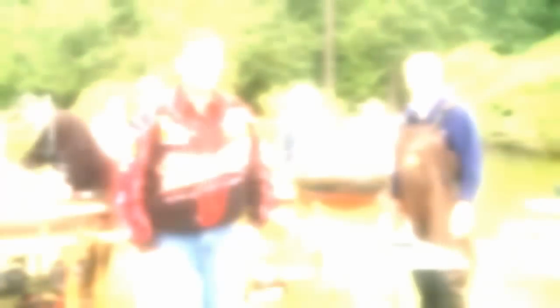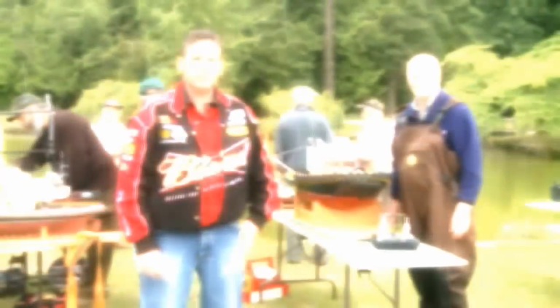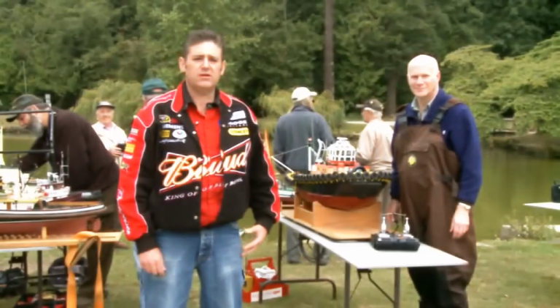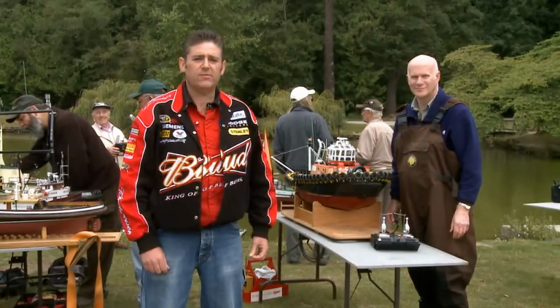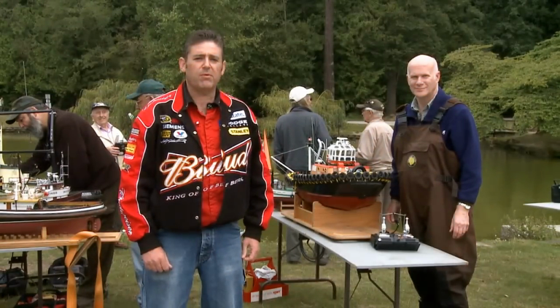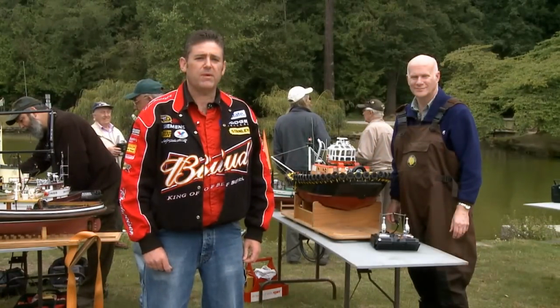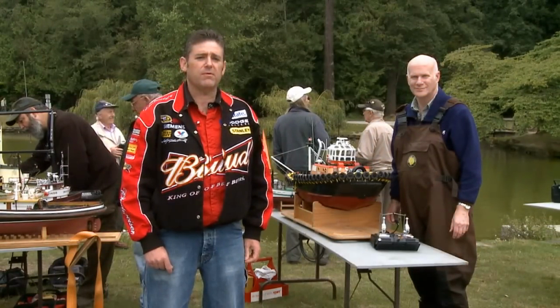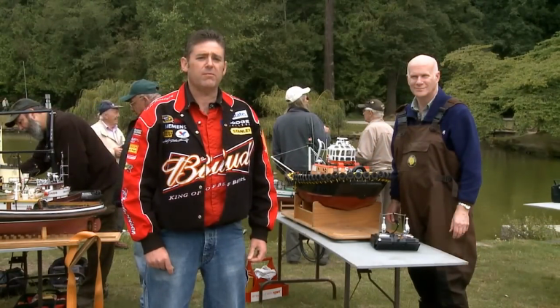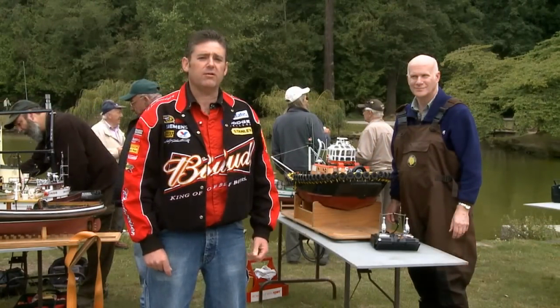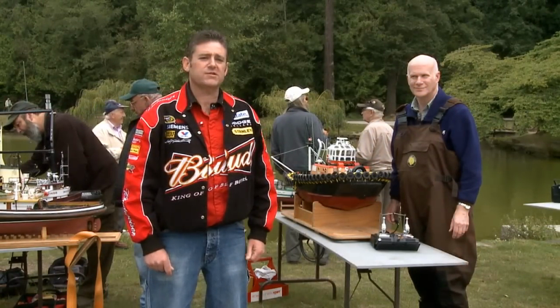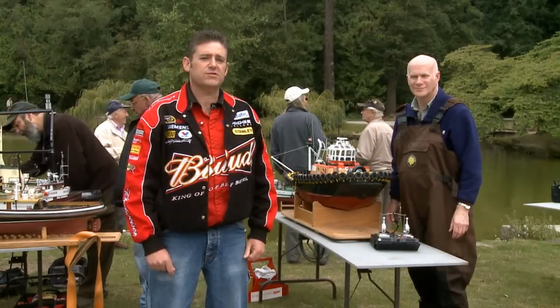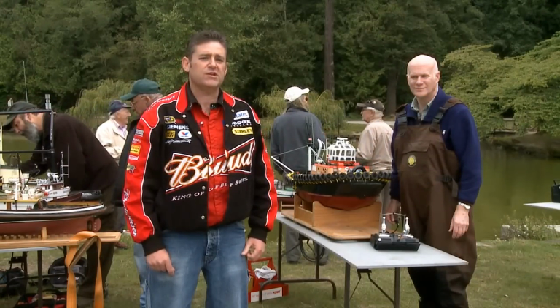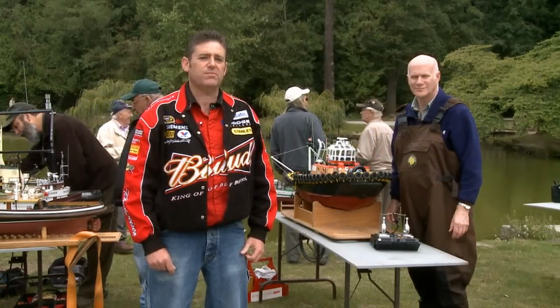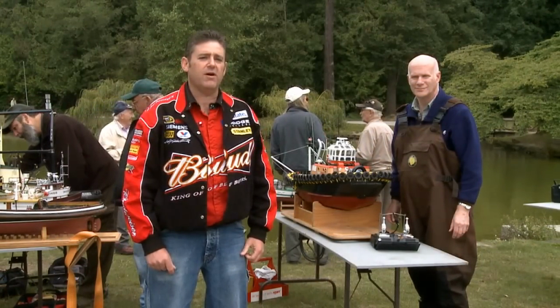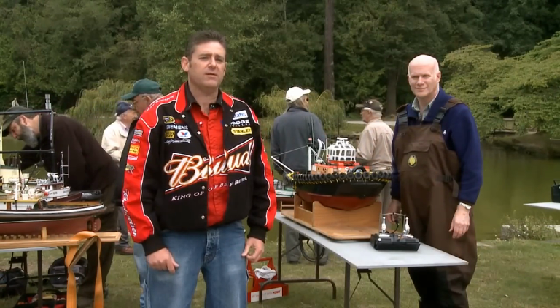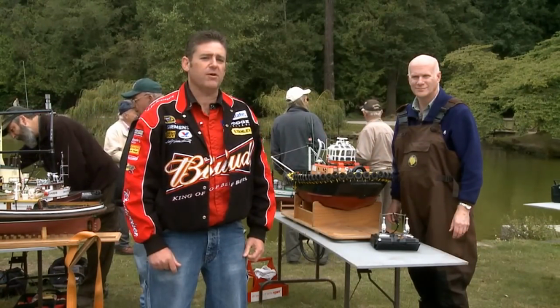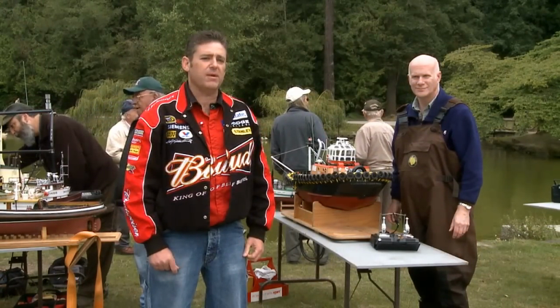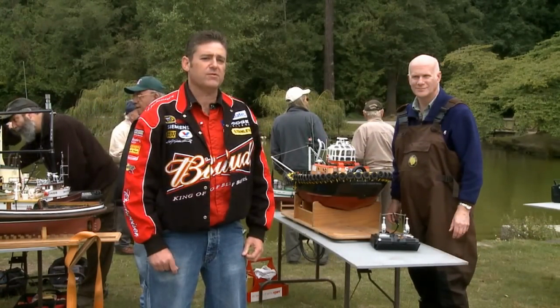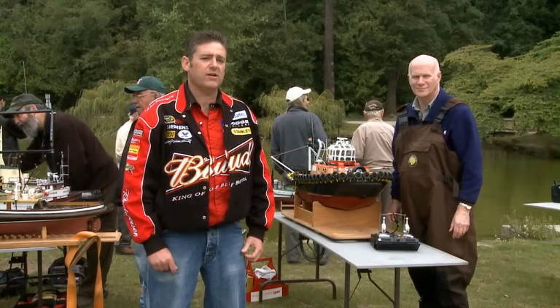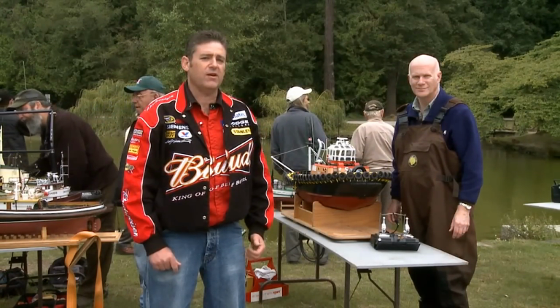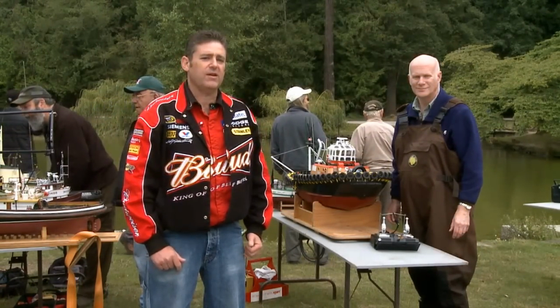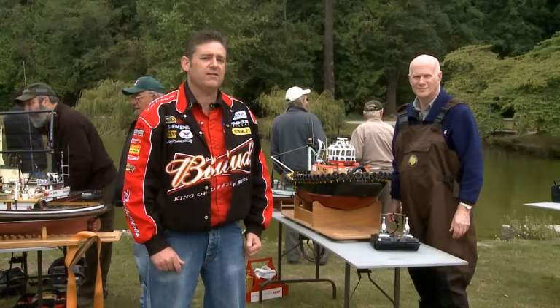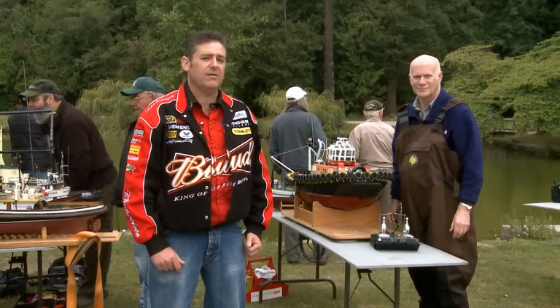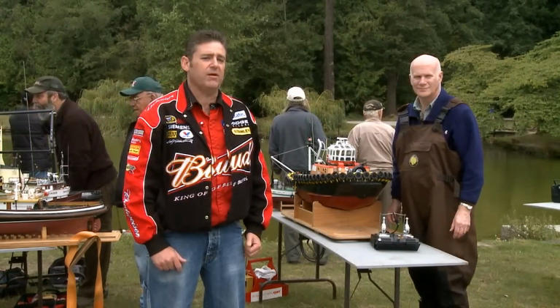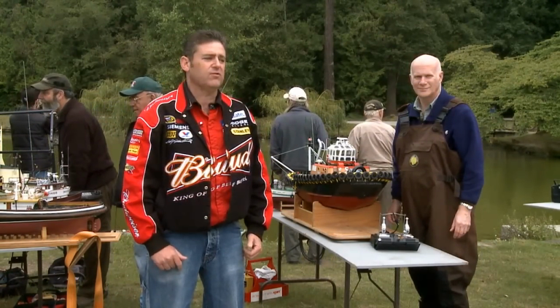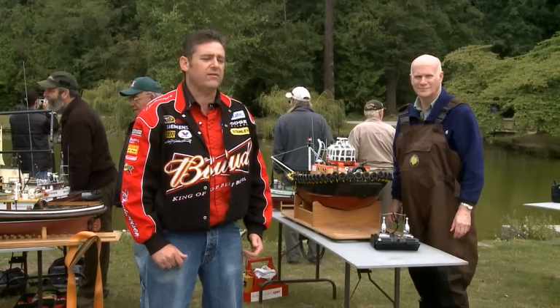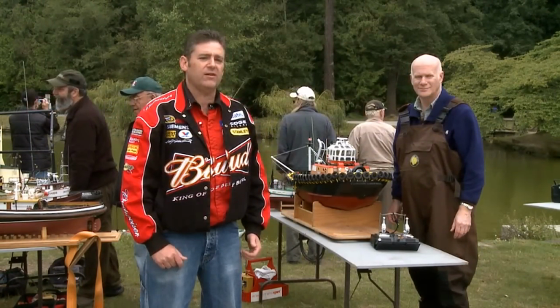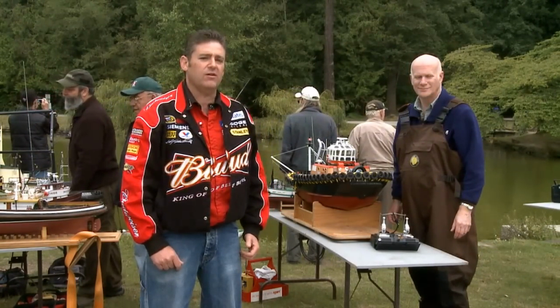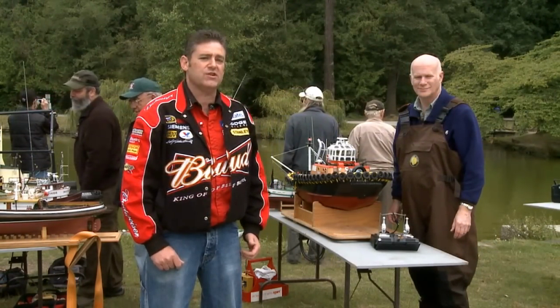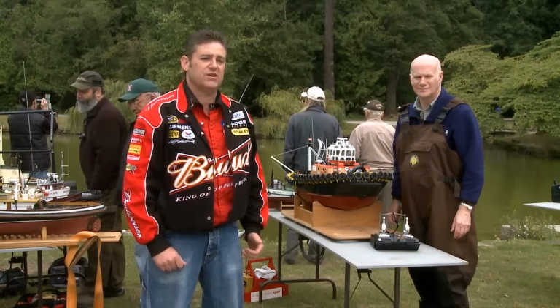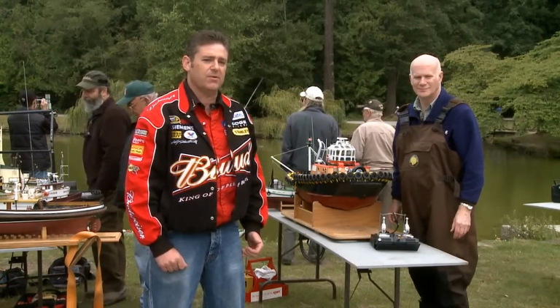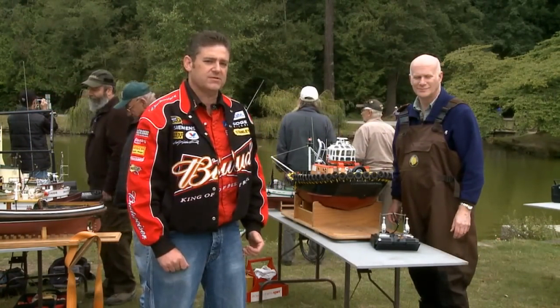Coming to you from the Burnaby Marine Modelers Association Pond in Burnaby, we're talking to Gary King today about drive technology and tugboats.